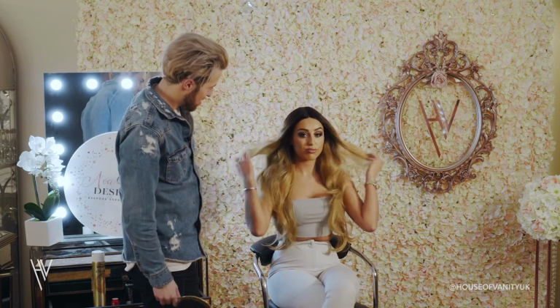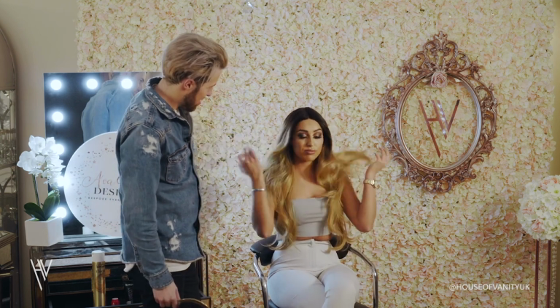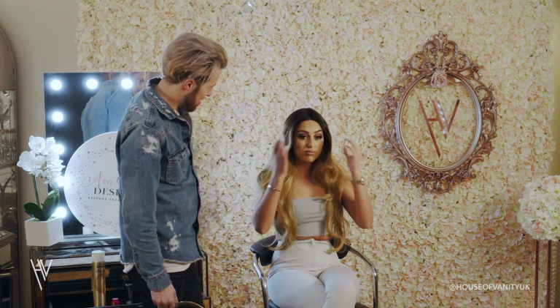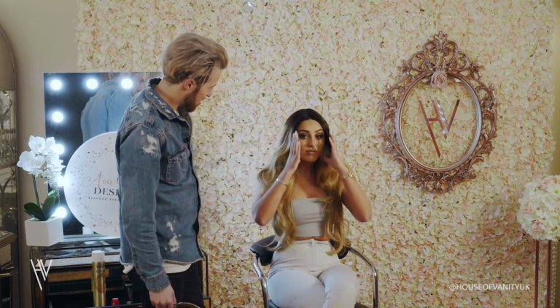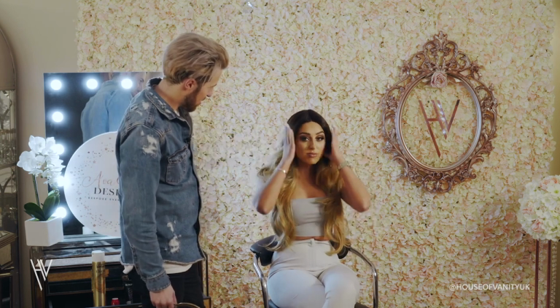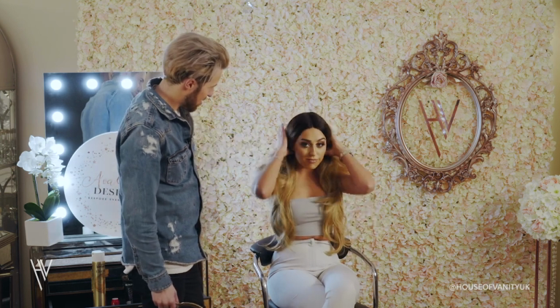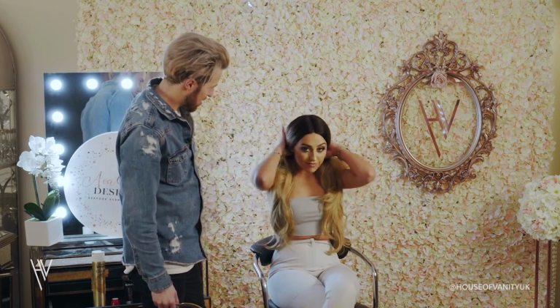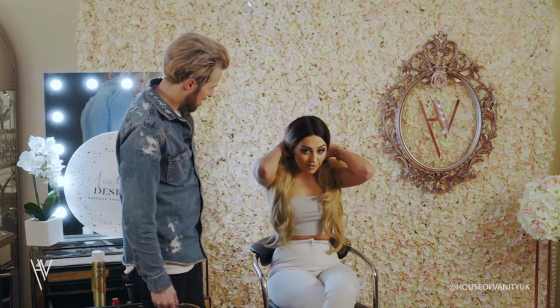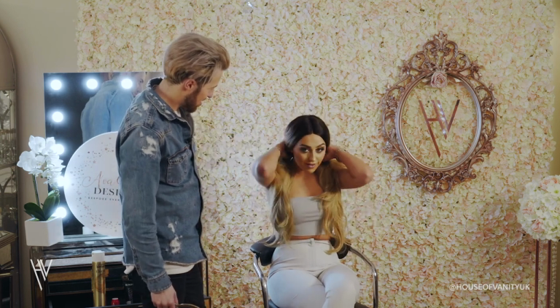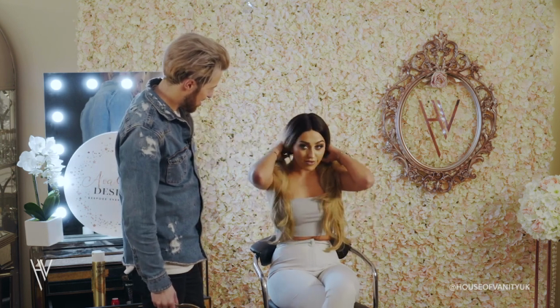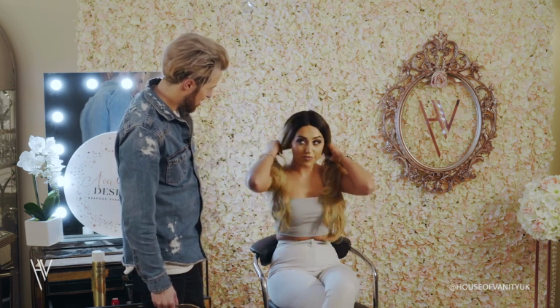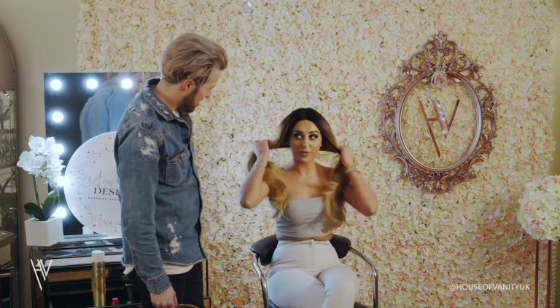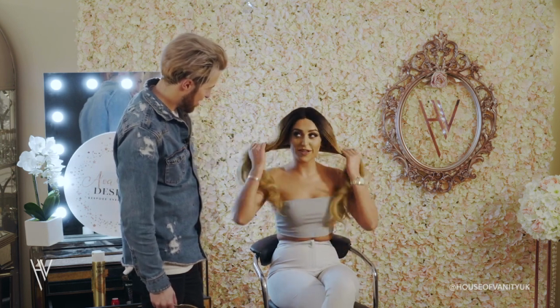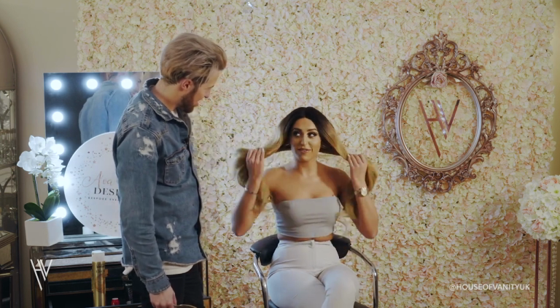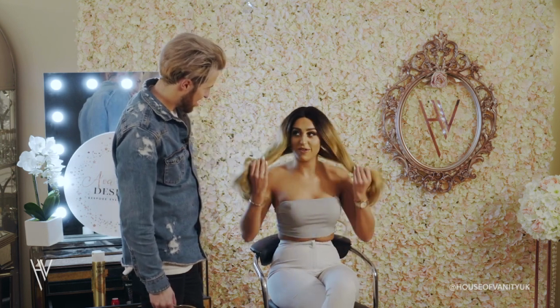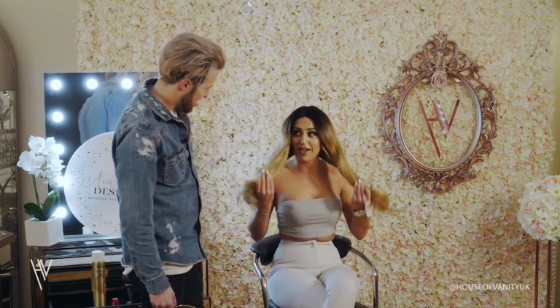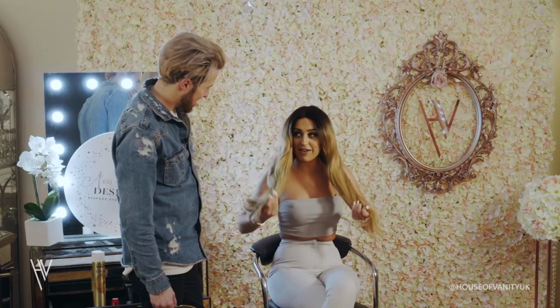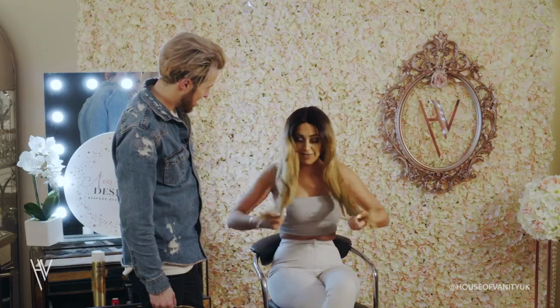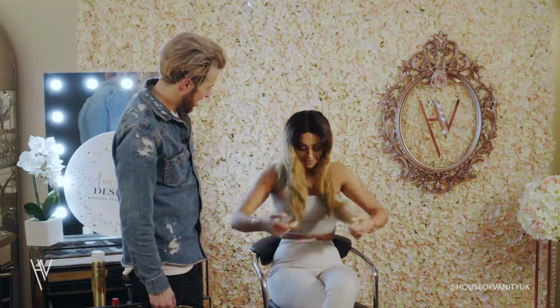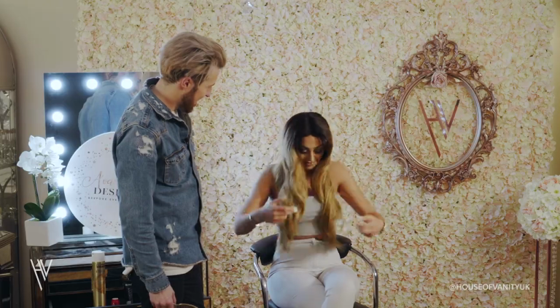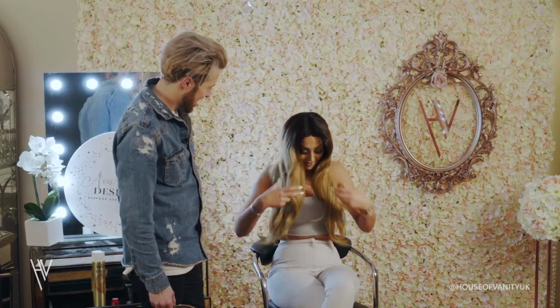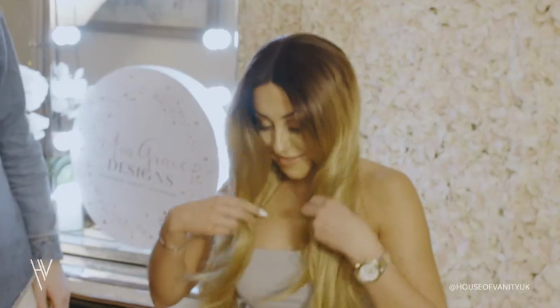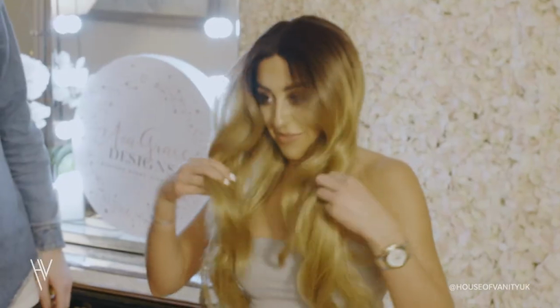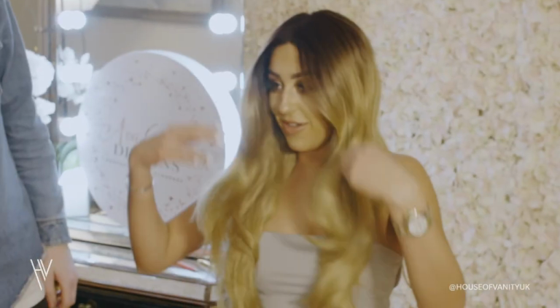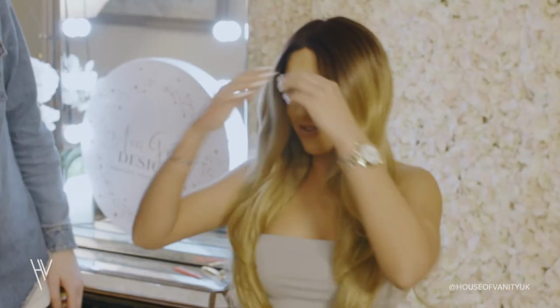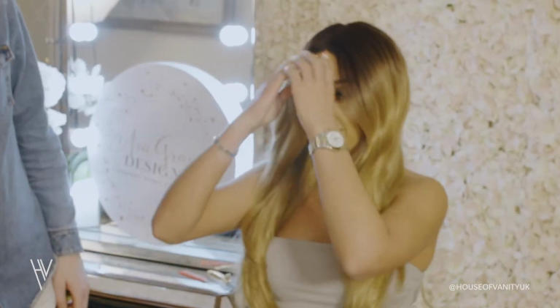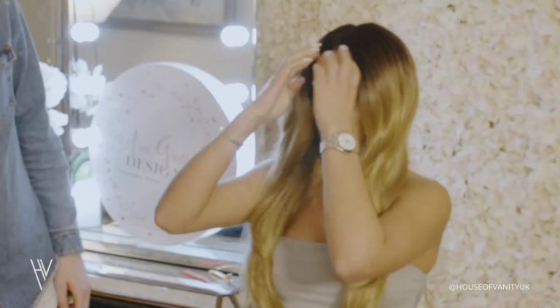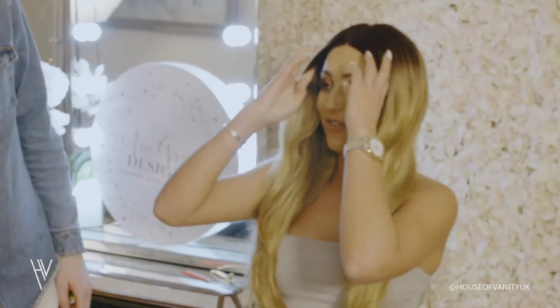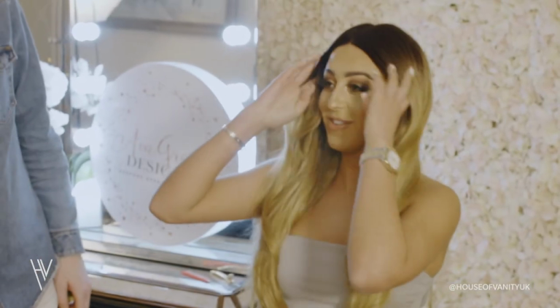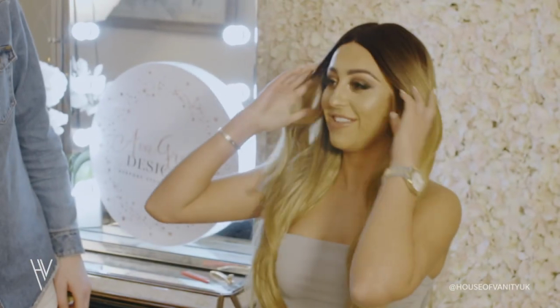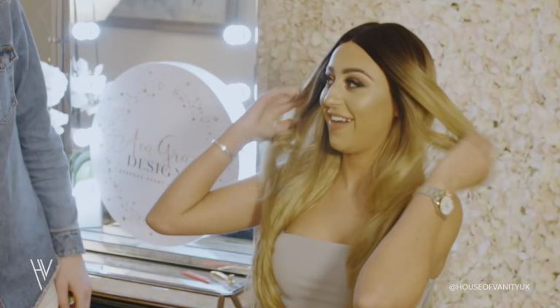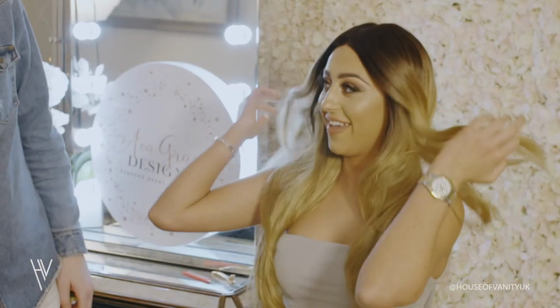How does it feel? It feels weird having long hair again. I've not had long hair for a long time.